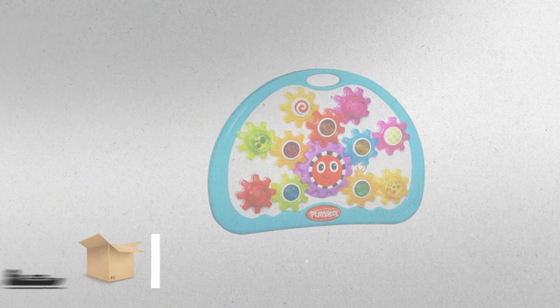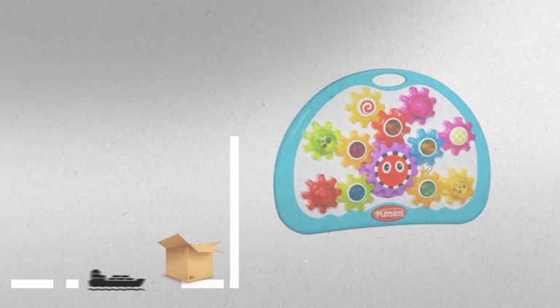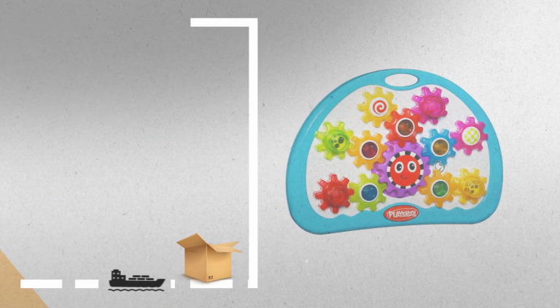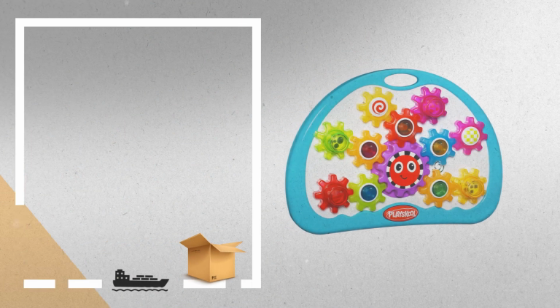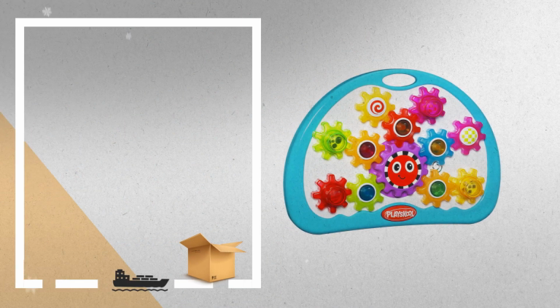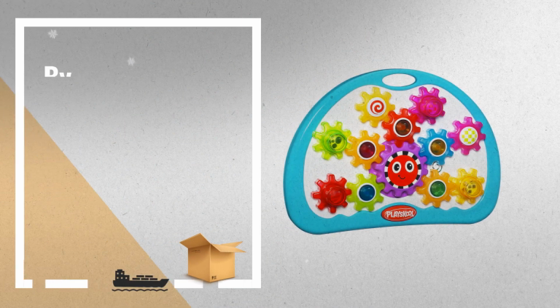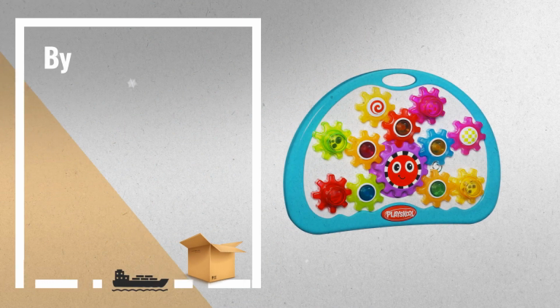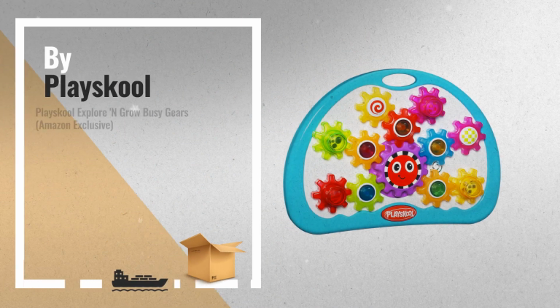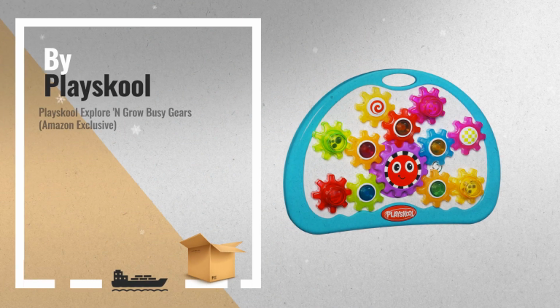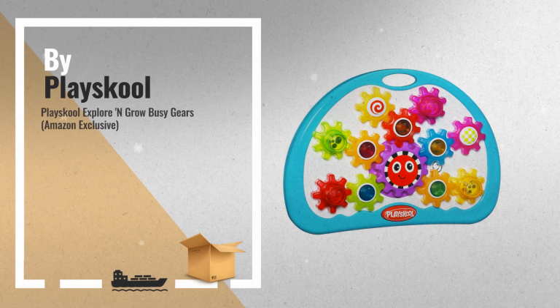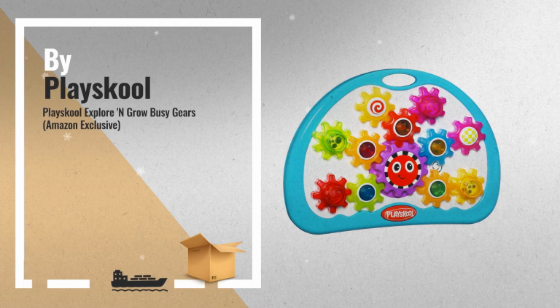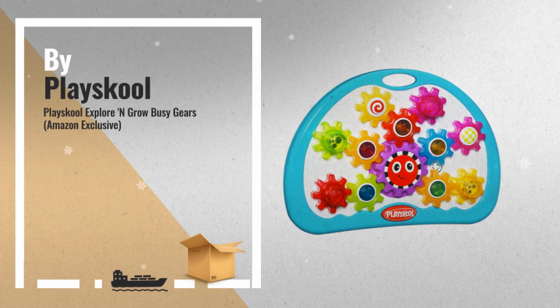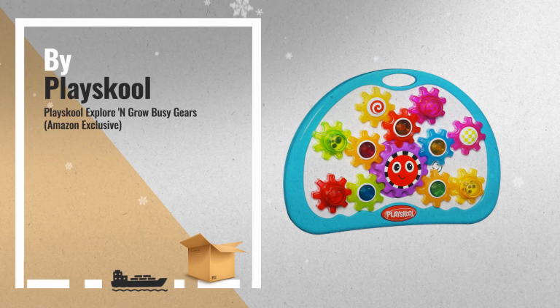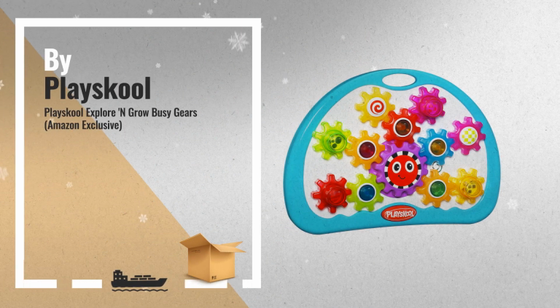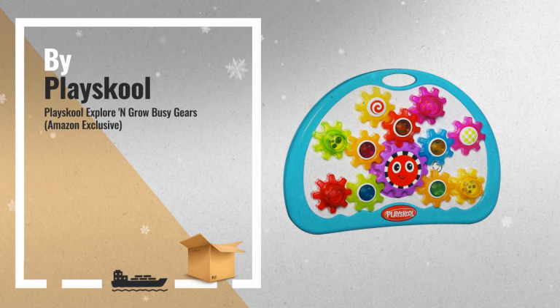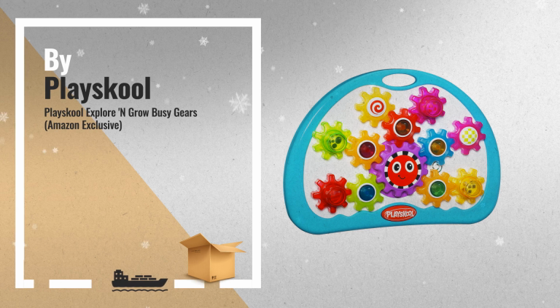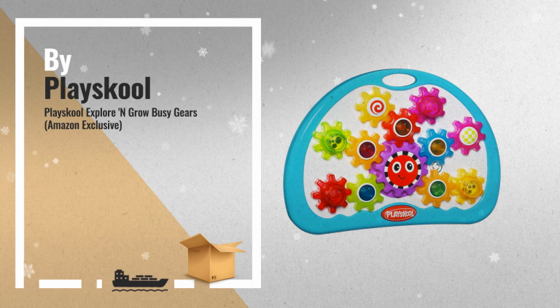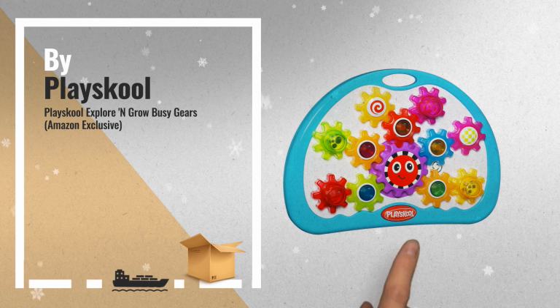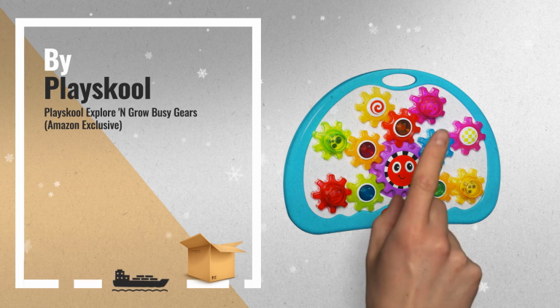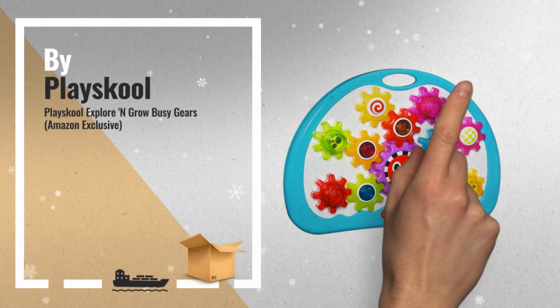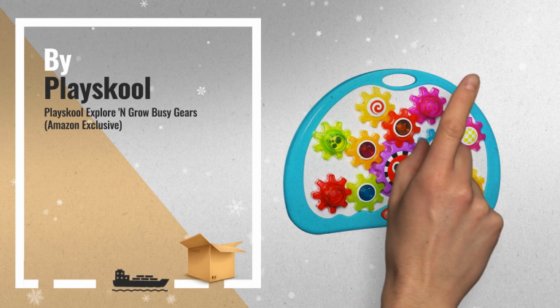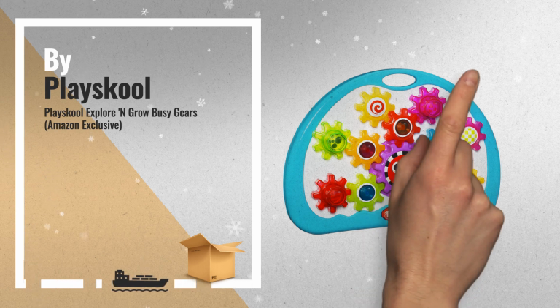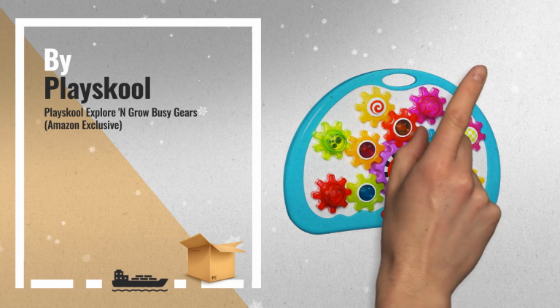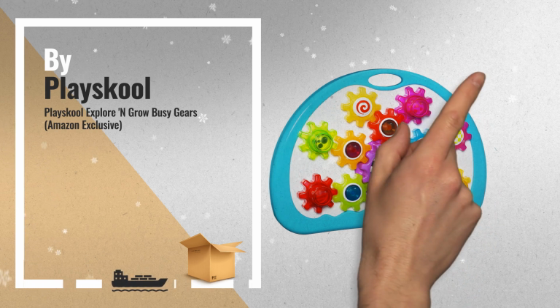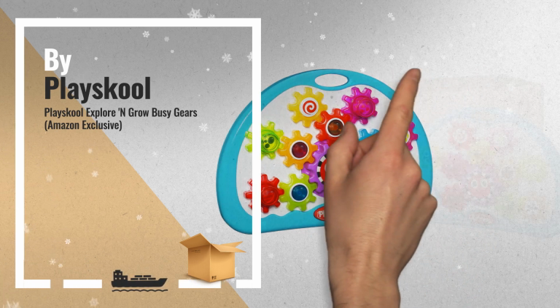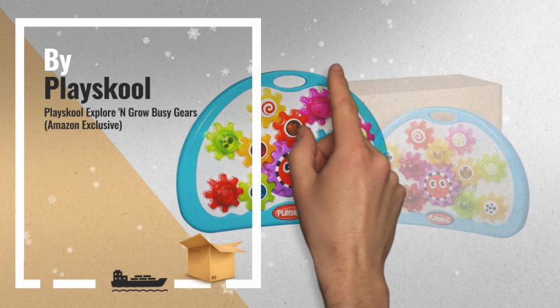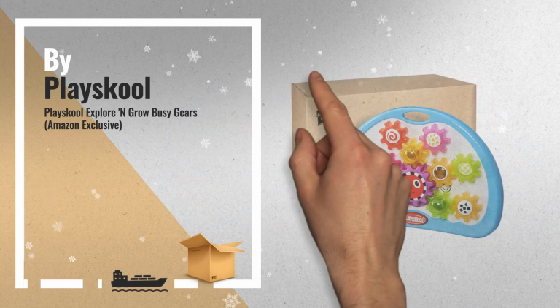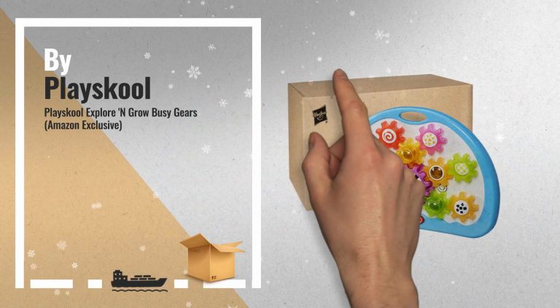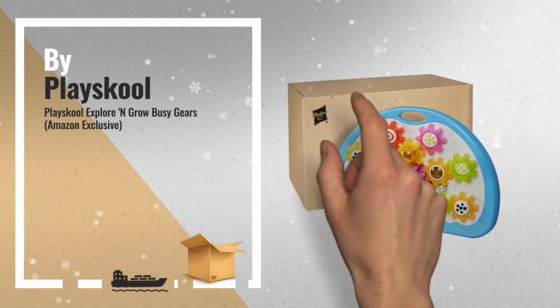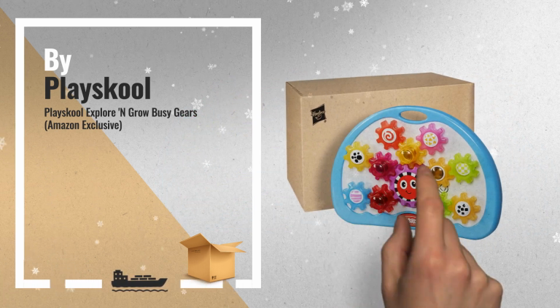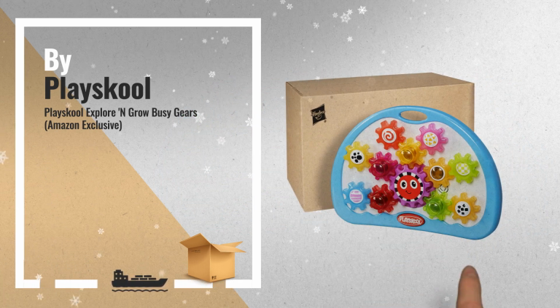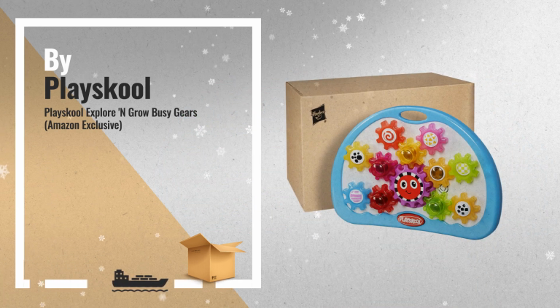Number 1: the fun goes into high gear with this musical Light Up Toy by Playskool.